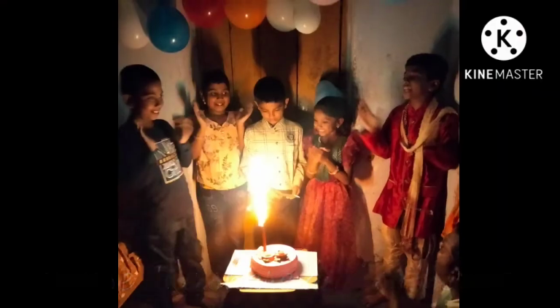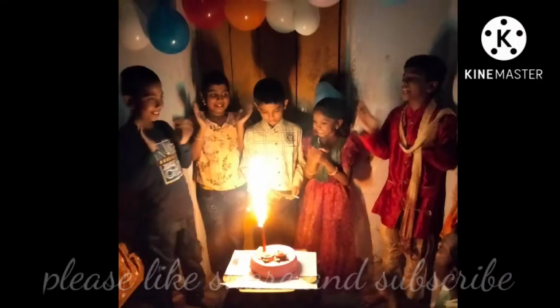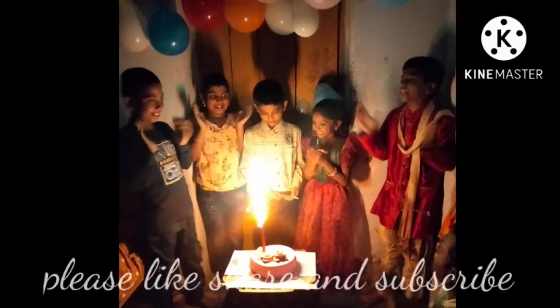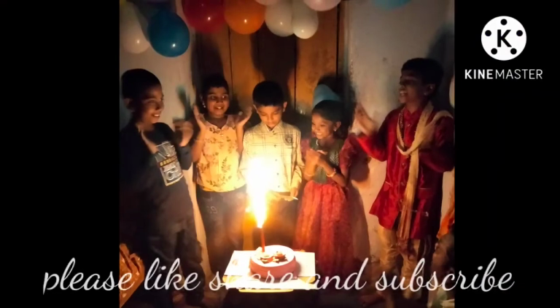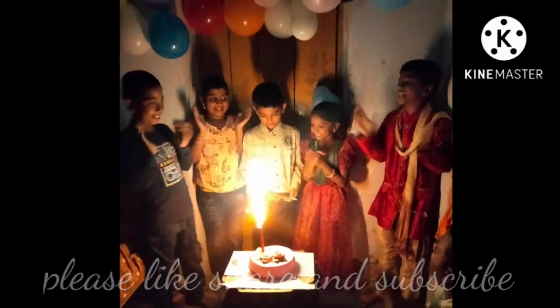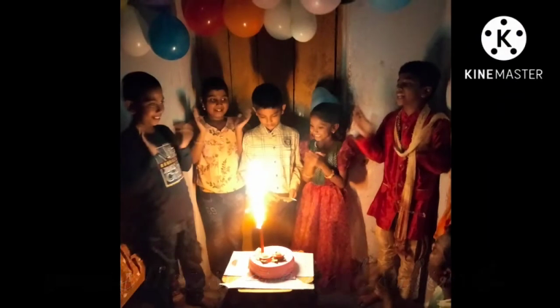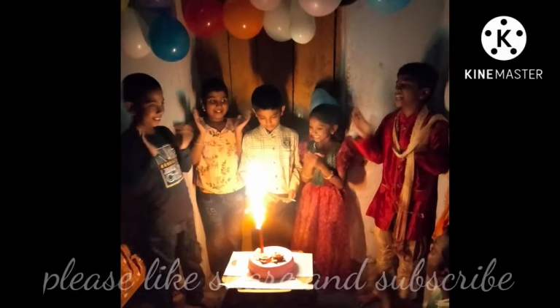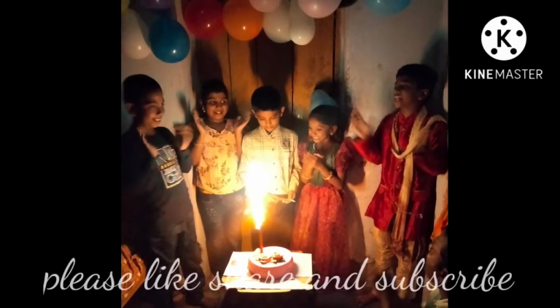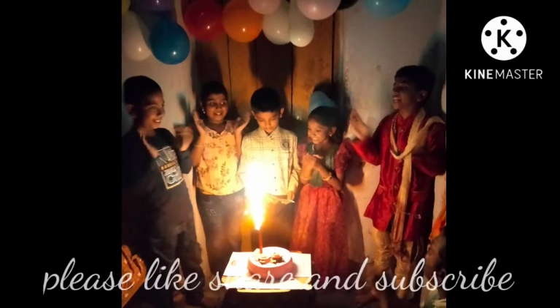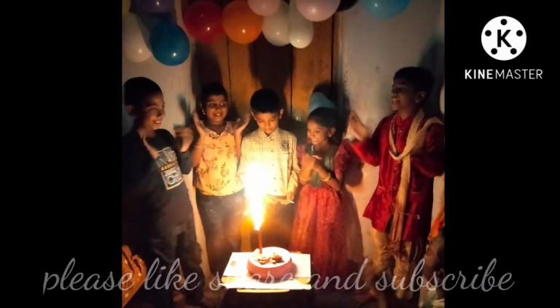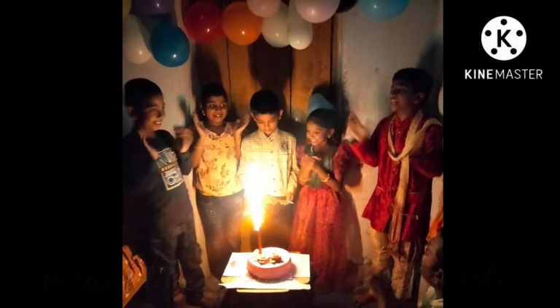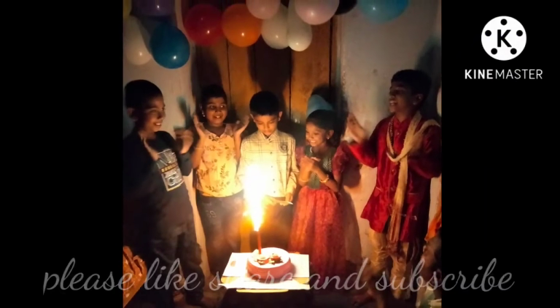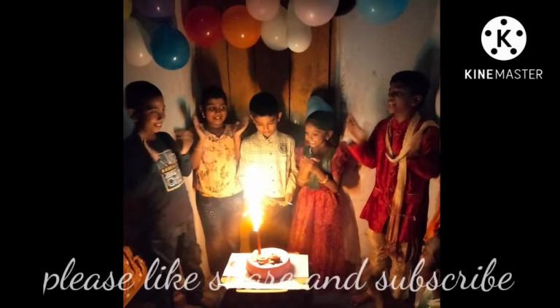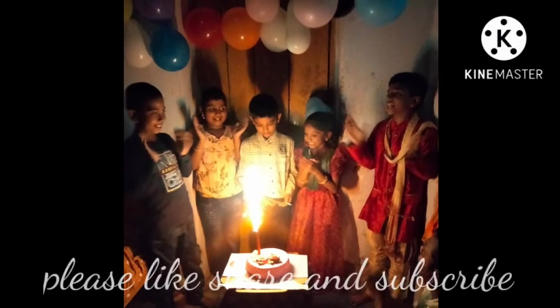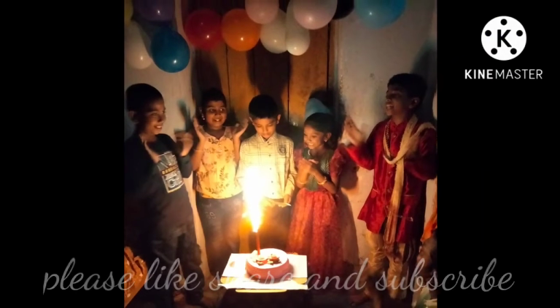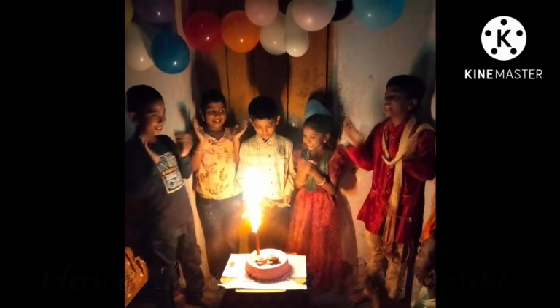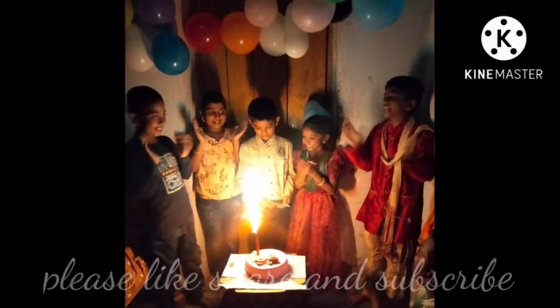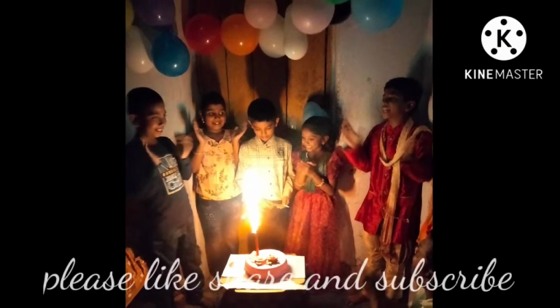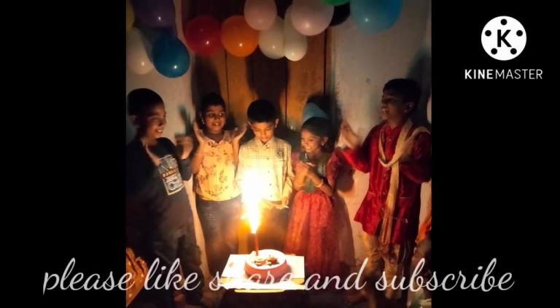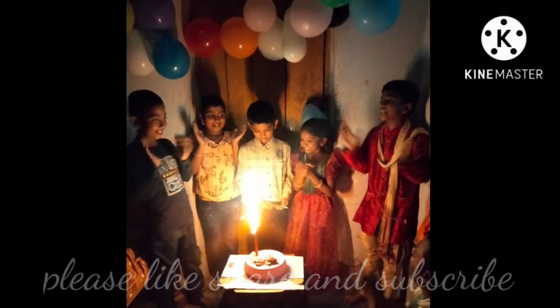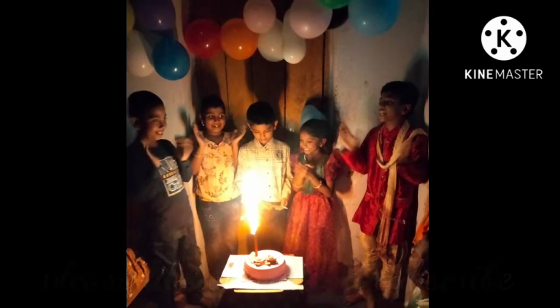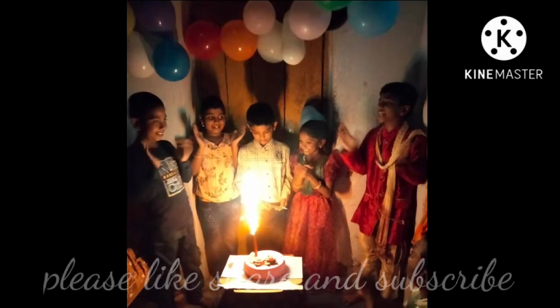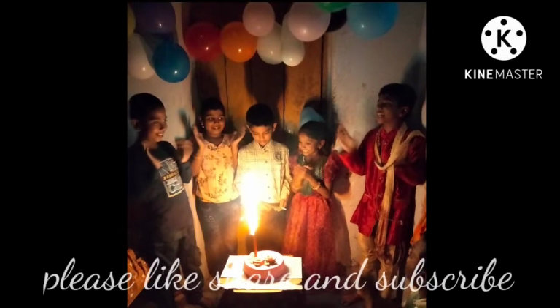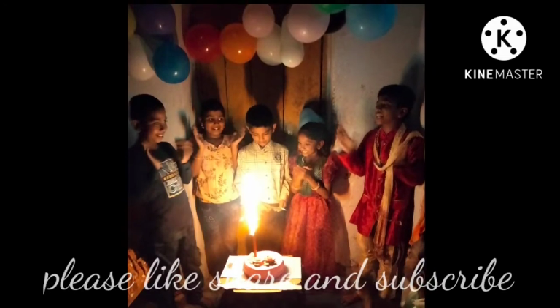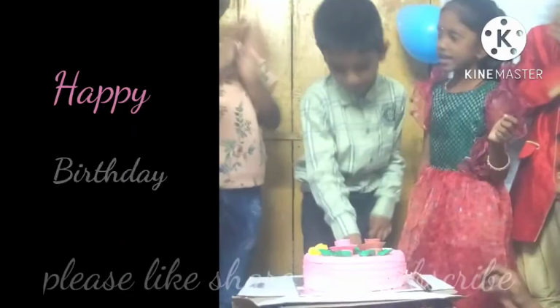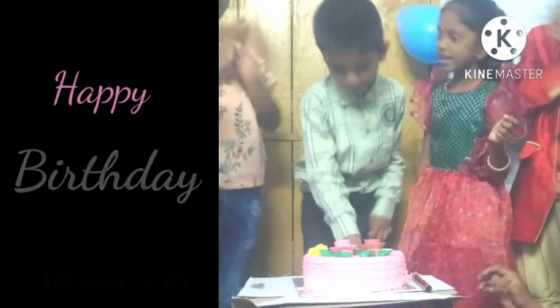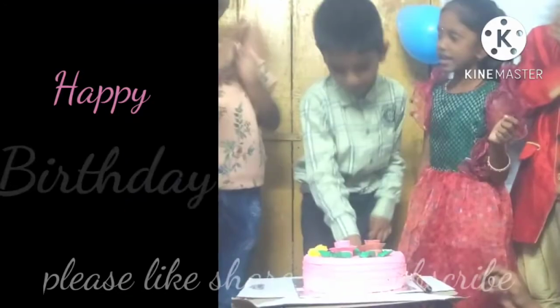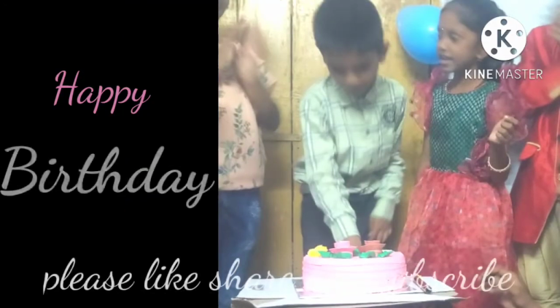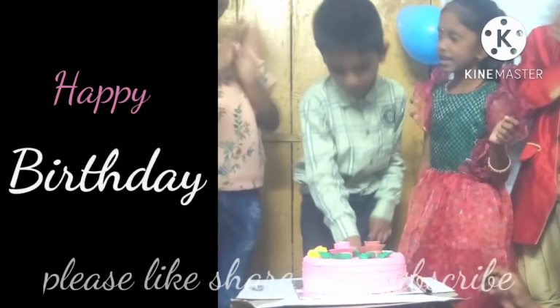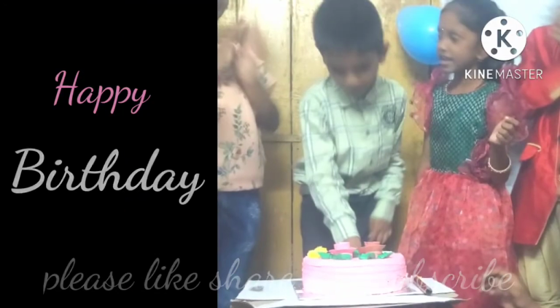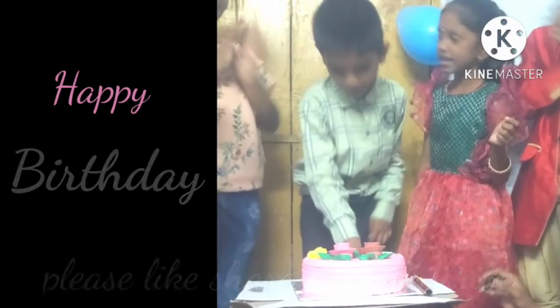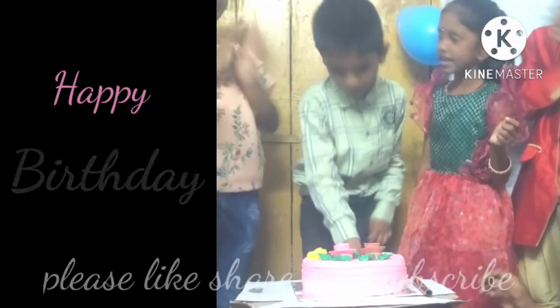Hi friends, welcome back to my smart kitchen. Today's video is a shopping and buddy vlog.